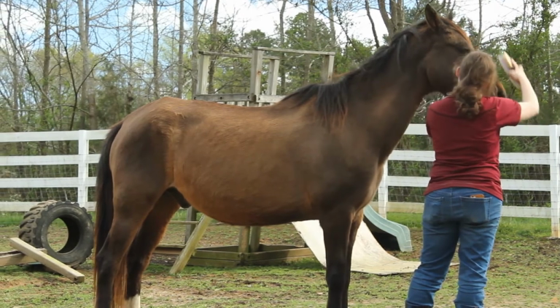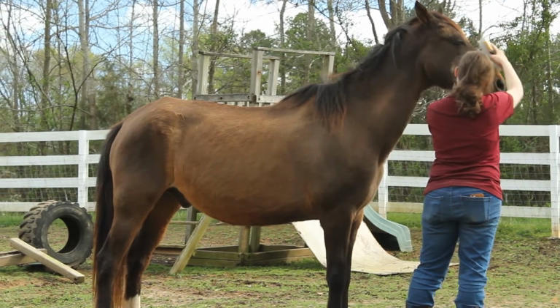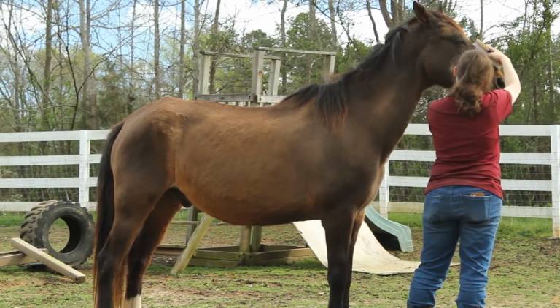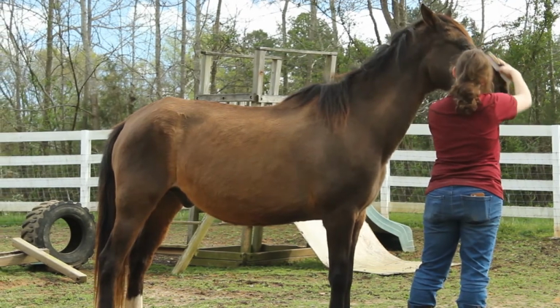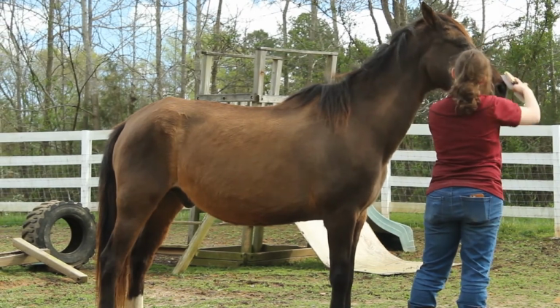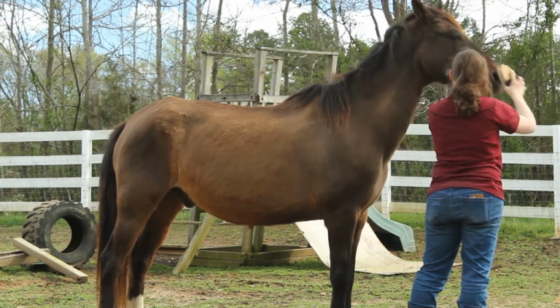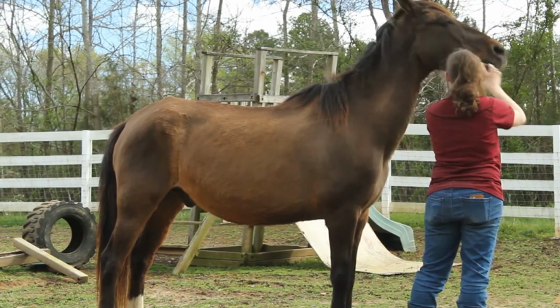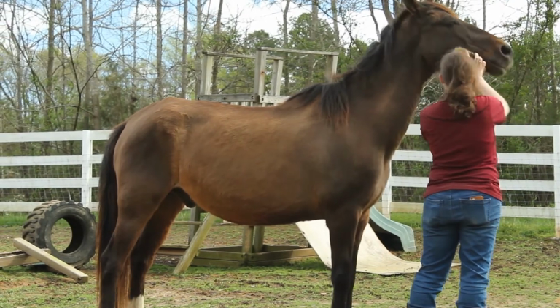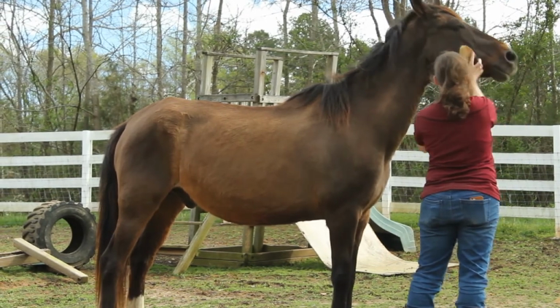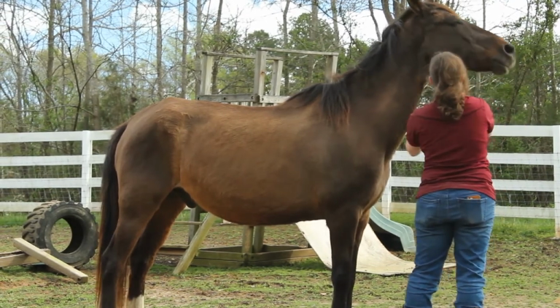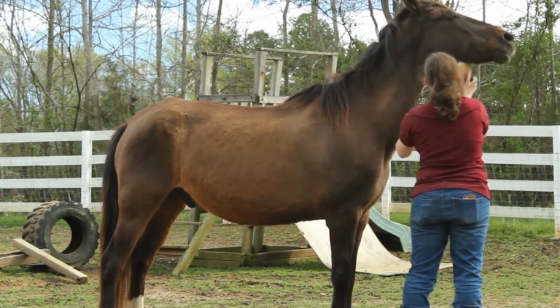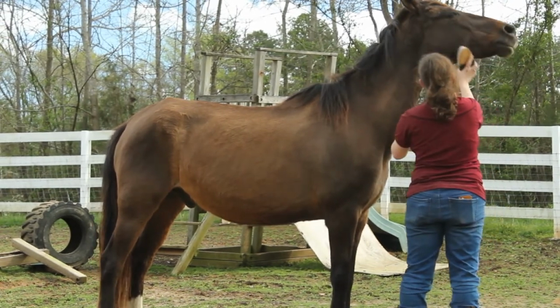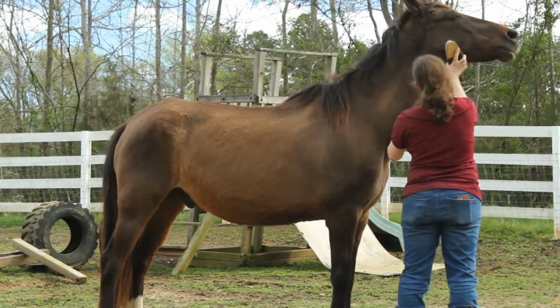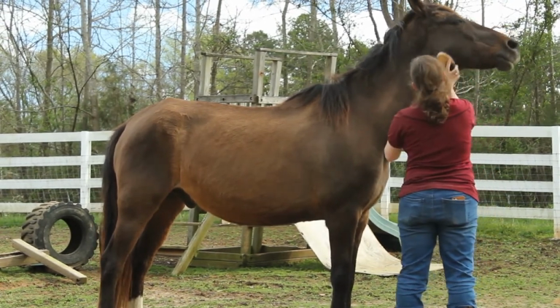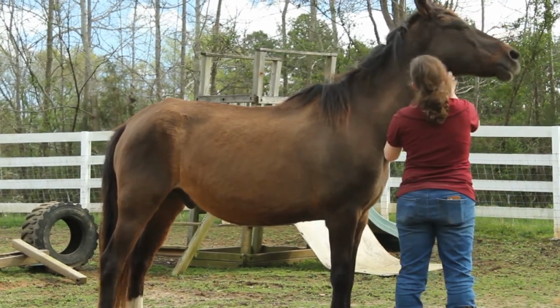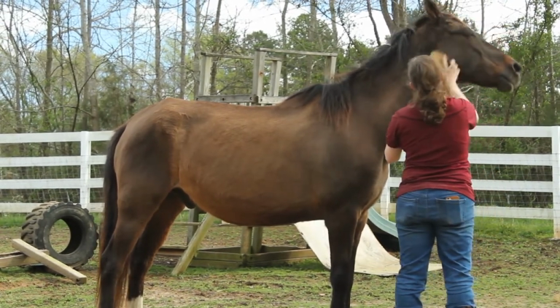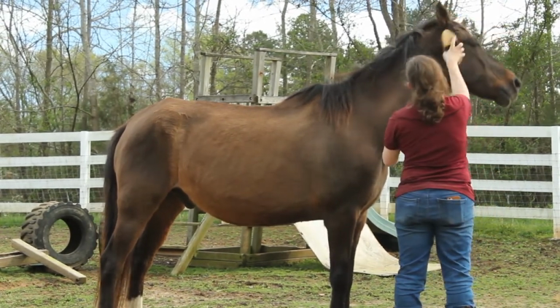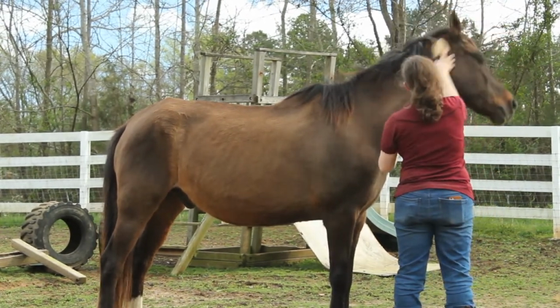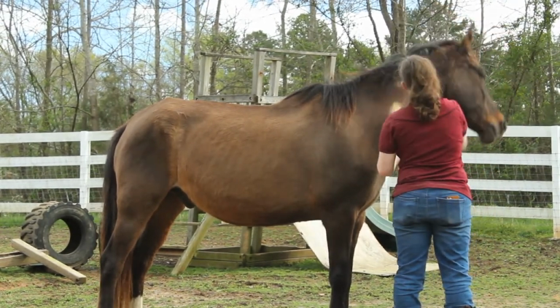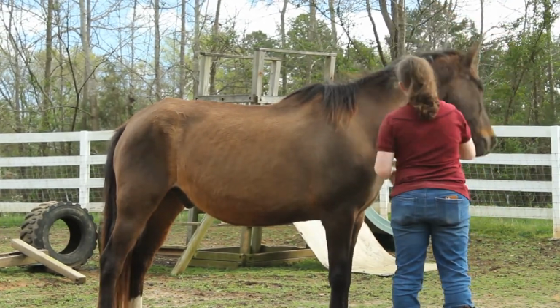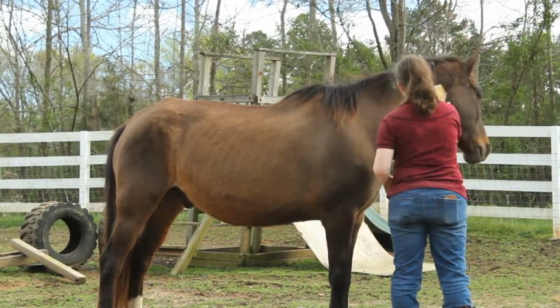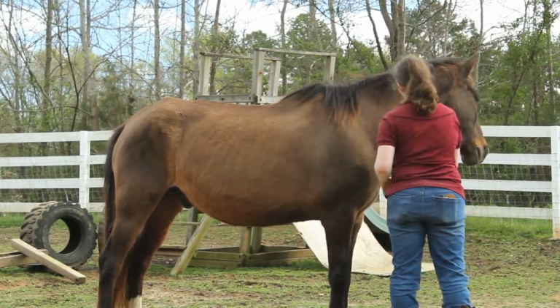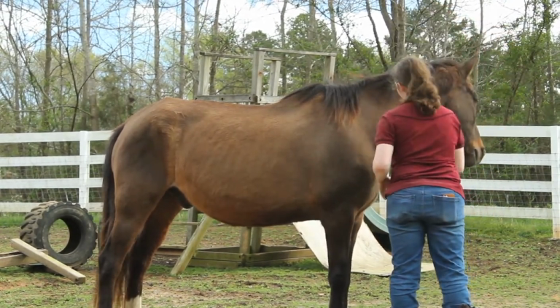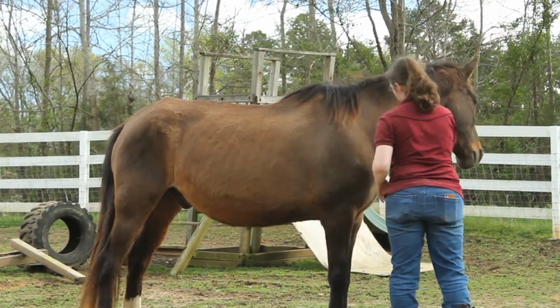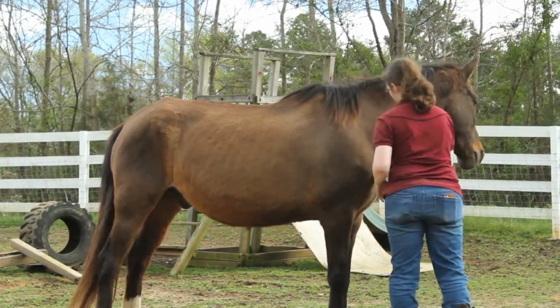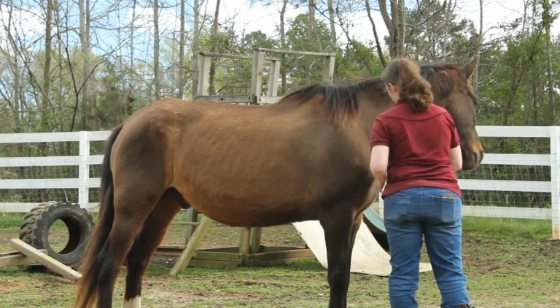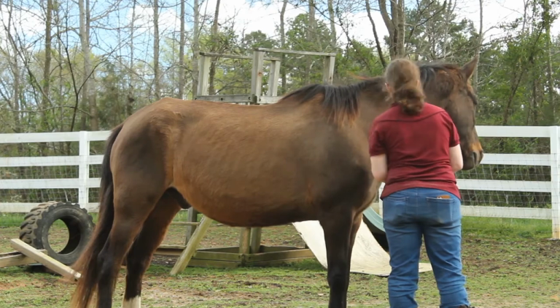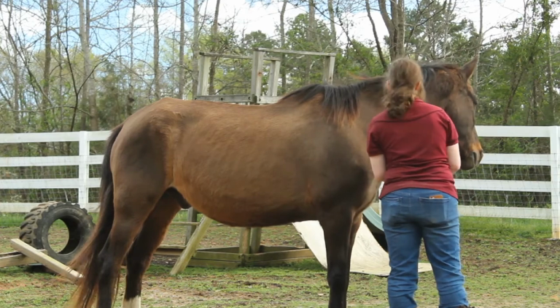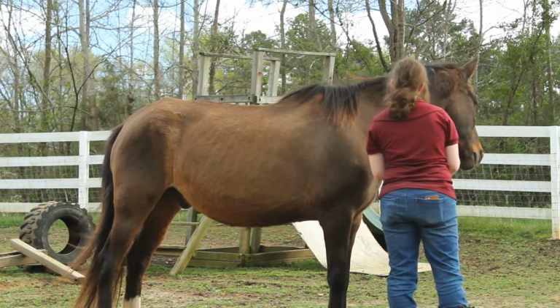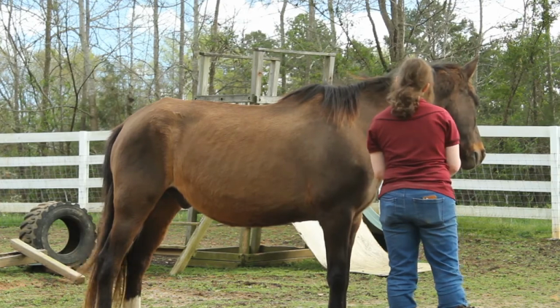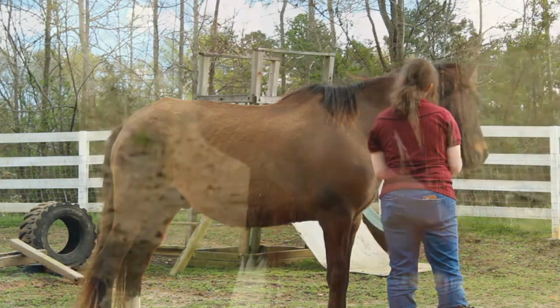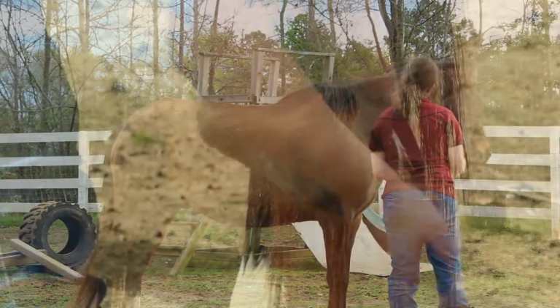After the hard brush, I'll use the soft brush and do the same short straight strokes. That's kind of a polishing-off brush. If you want your horse to look nice and pretty, then you should. And then, of course, the hoof pick.